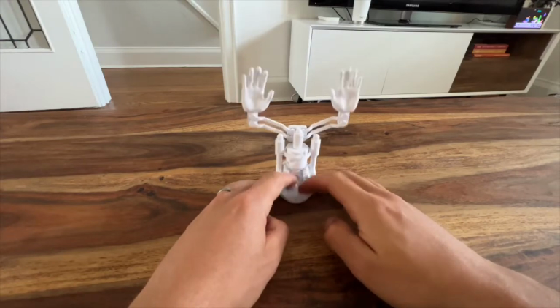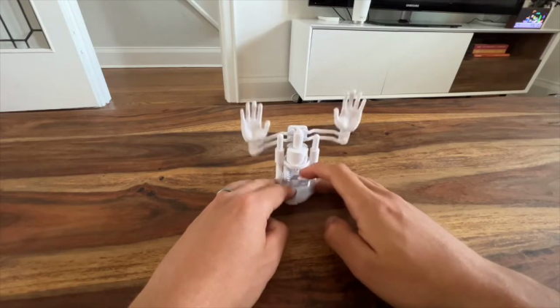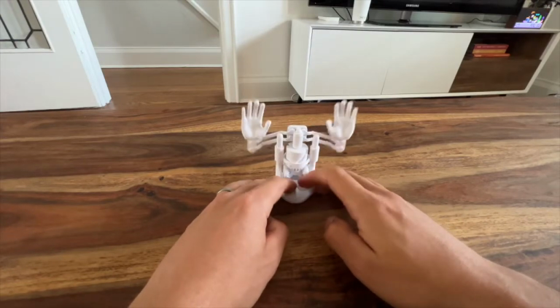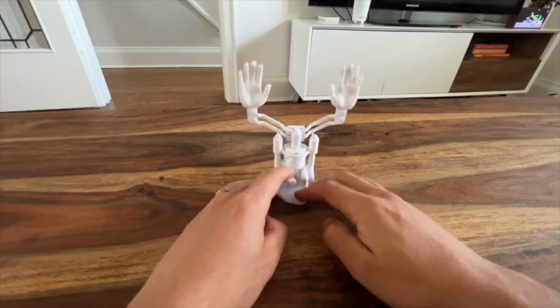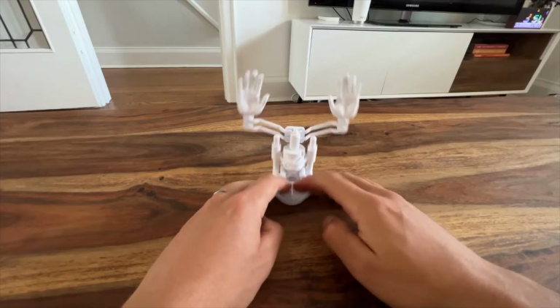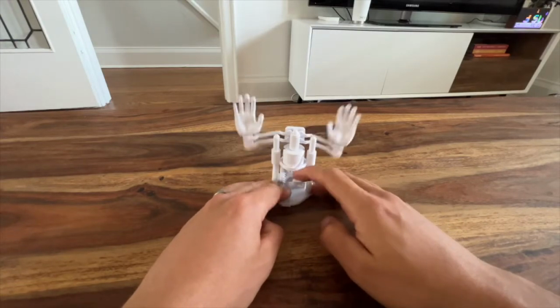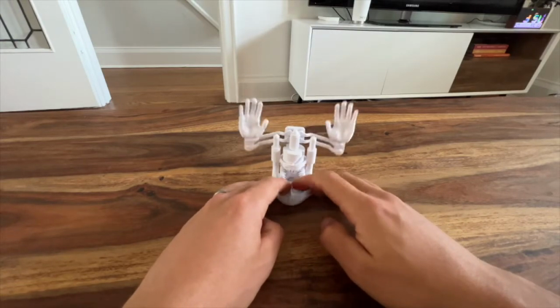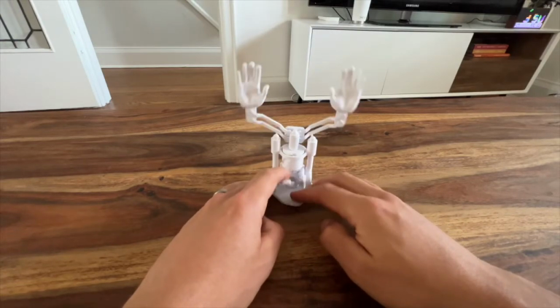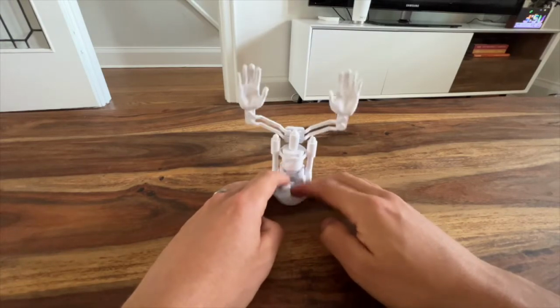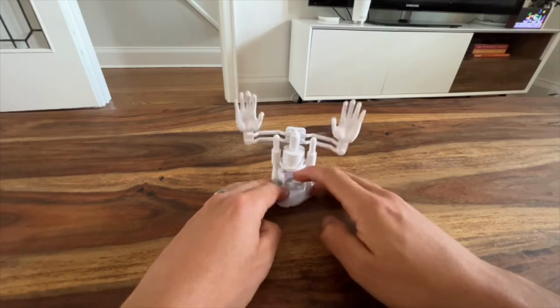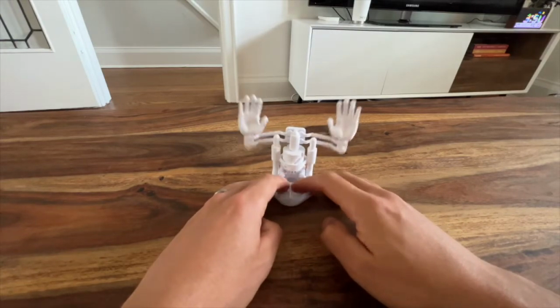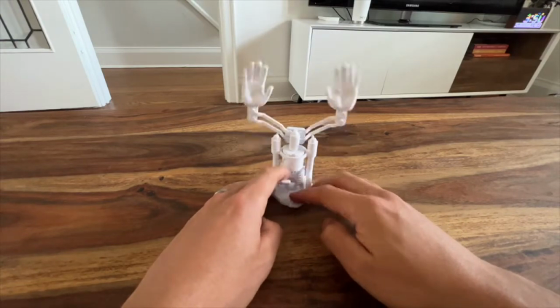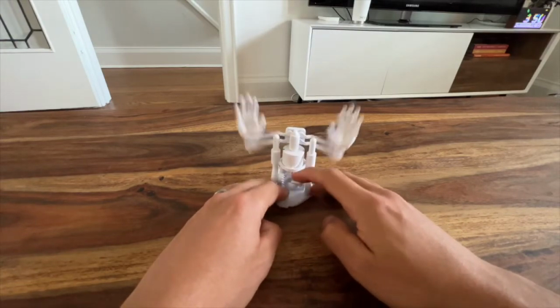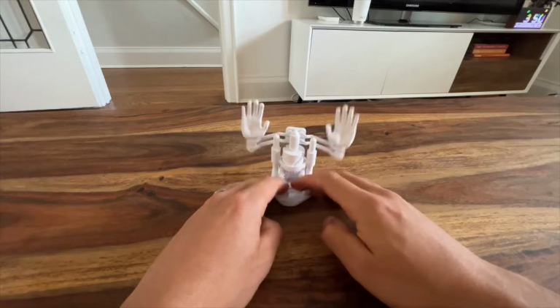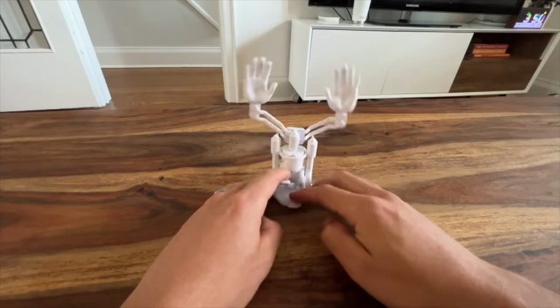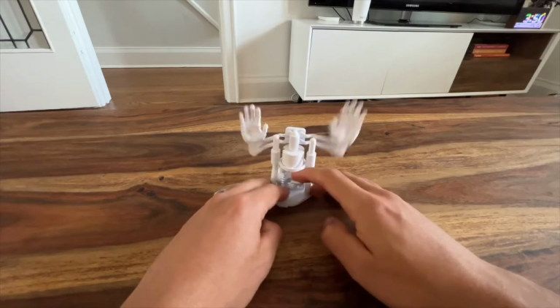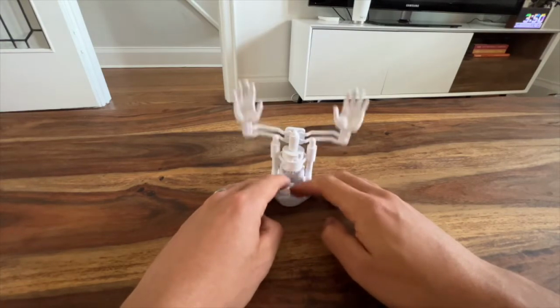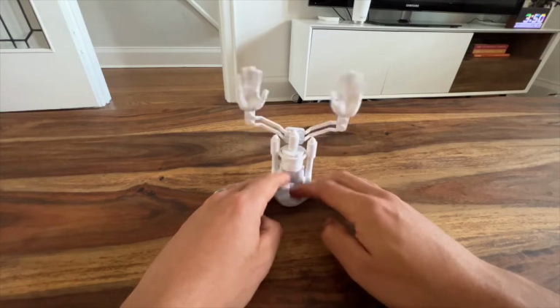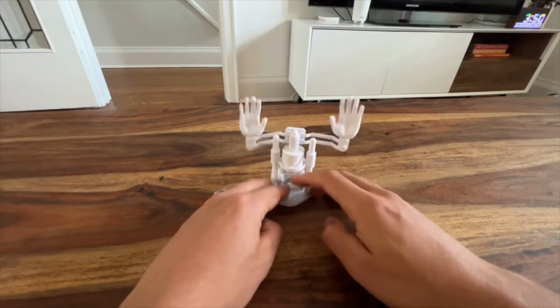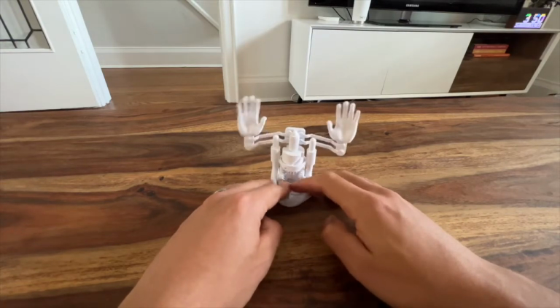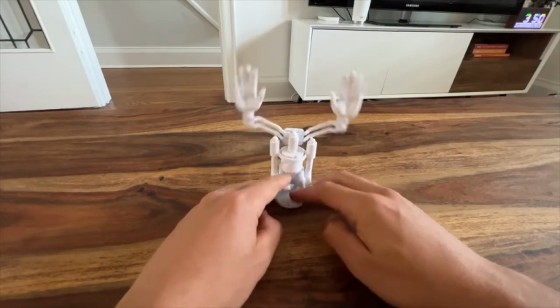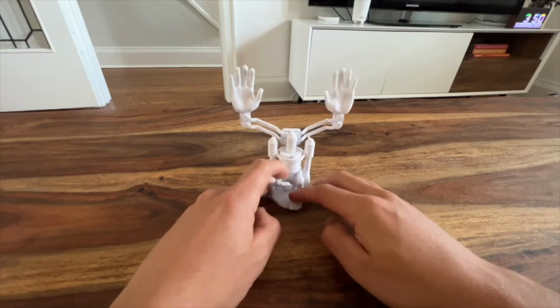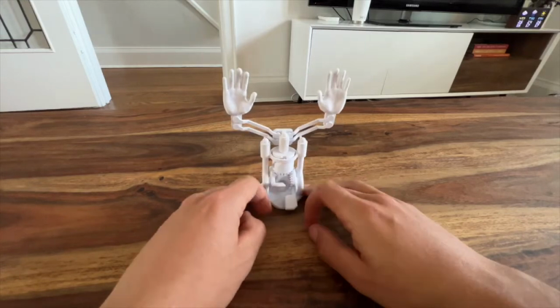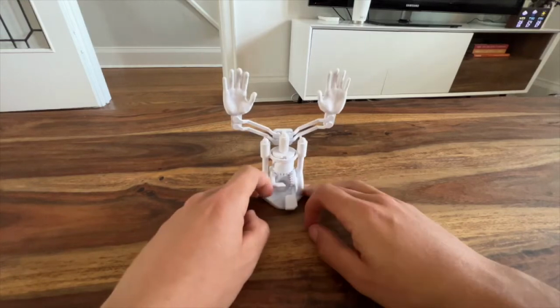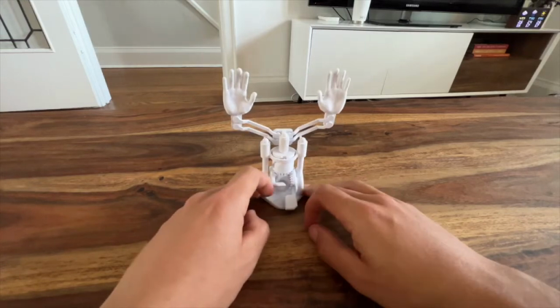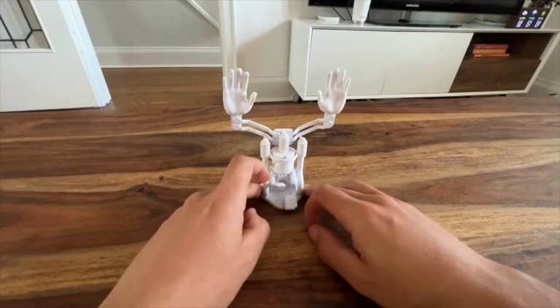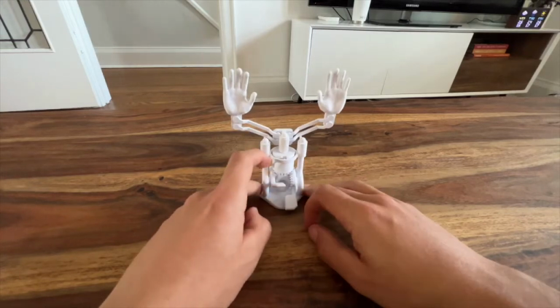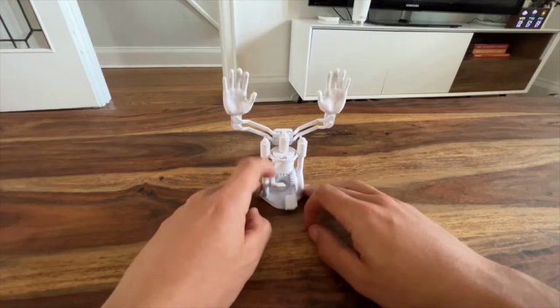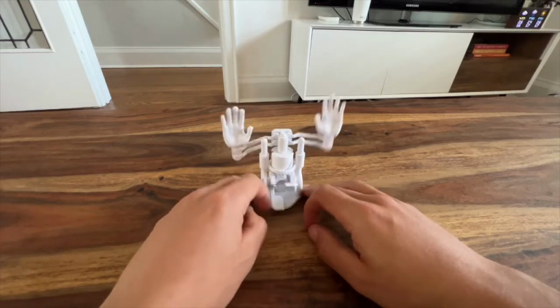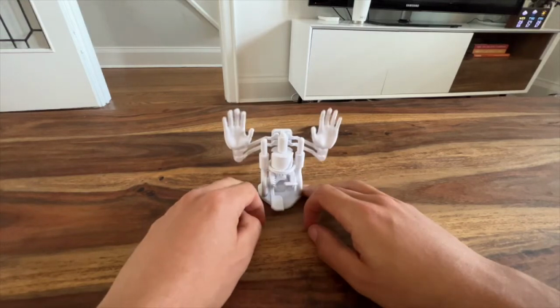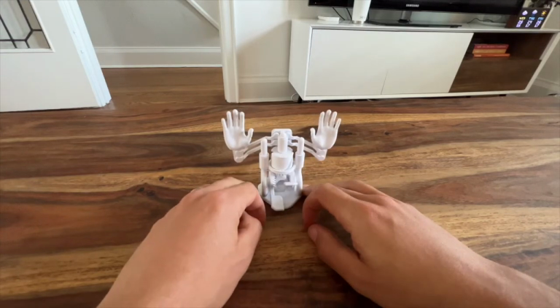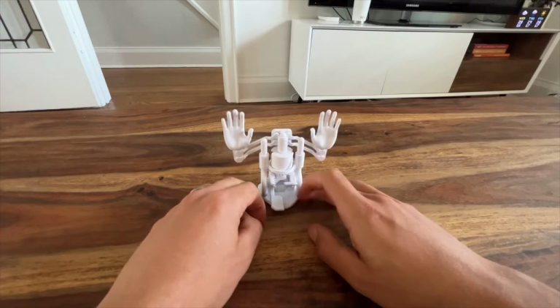A JBV Creative classic — now you have a little sculpture that you can whip out whenever you're pumped up. Enjoy!